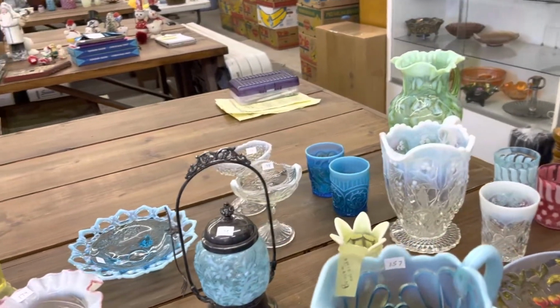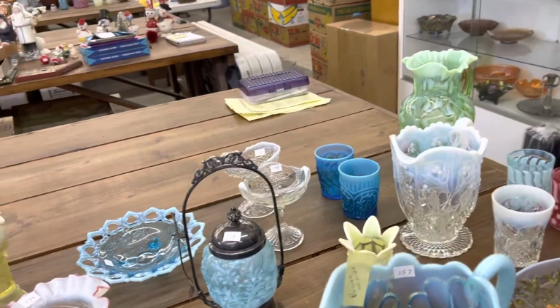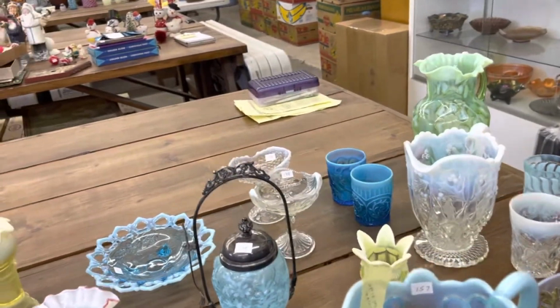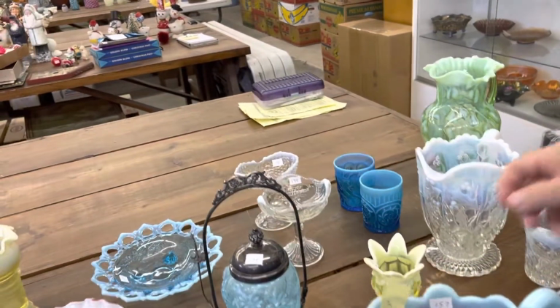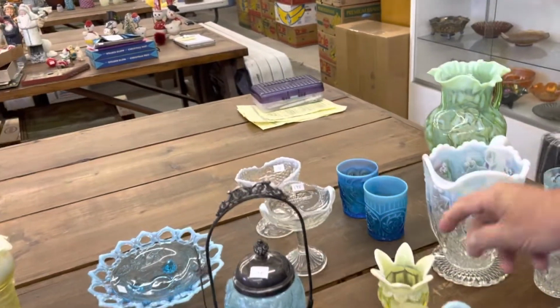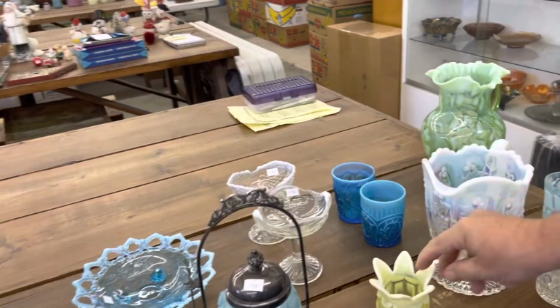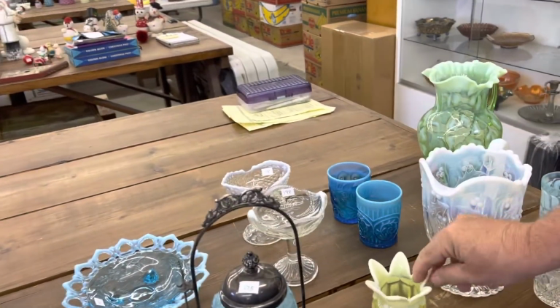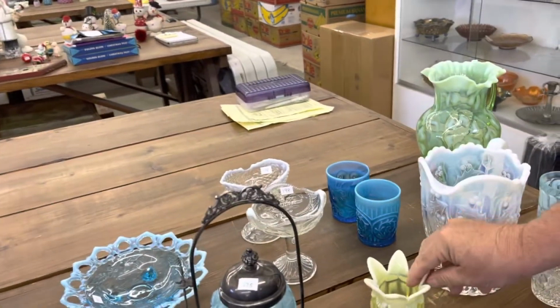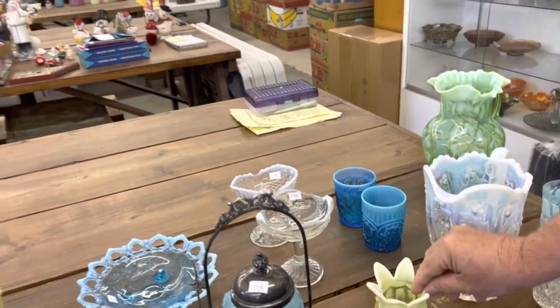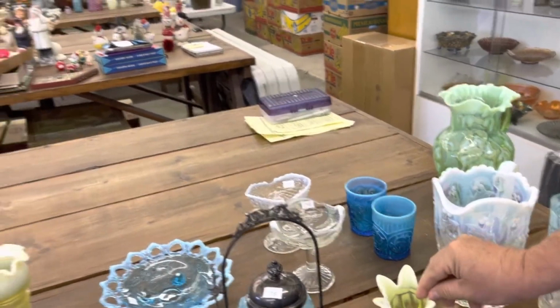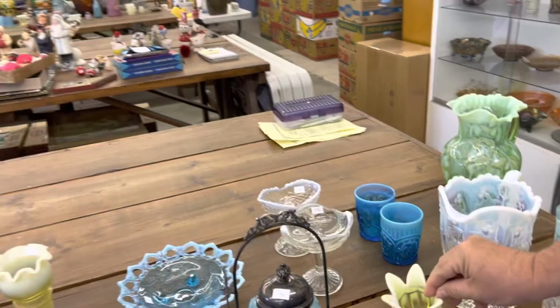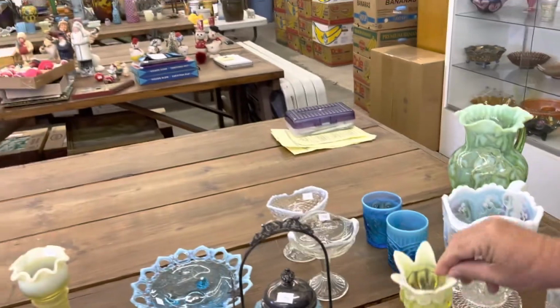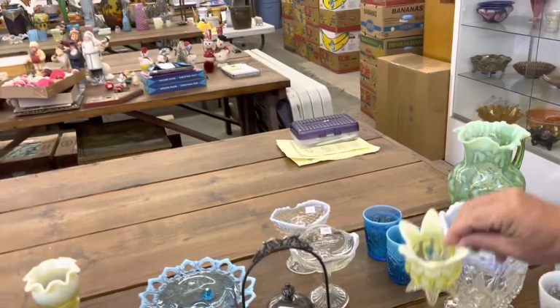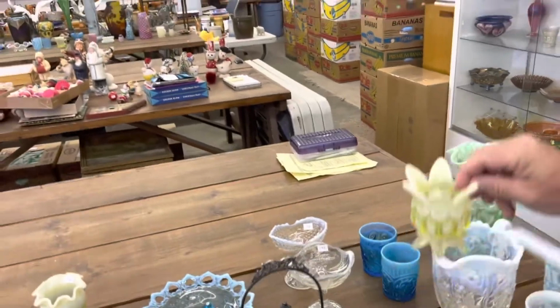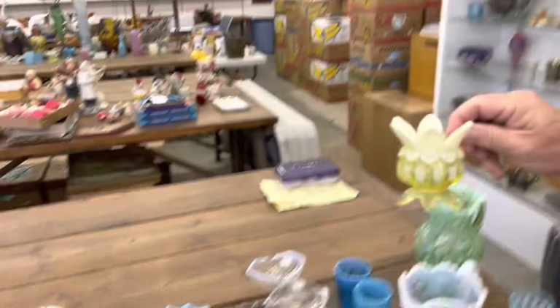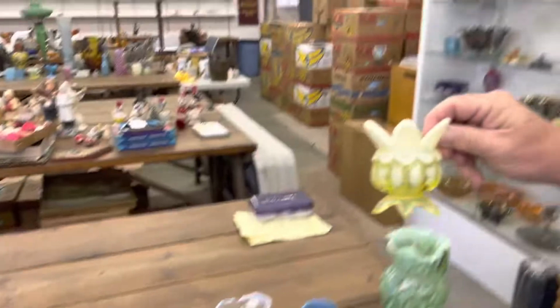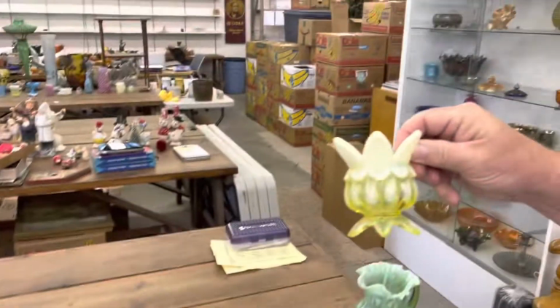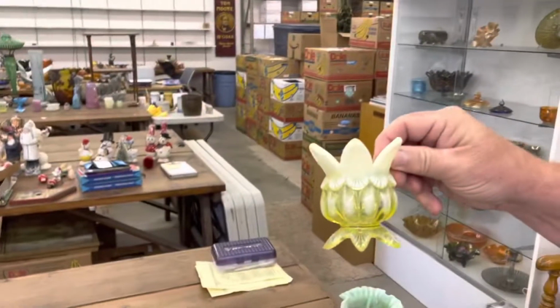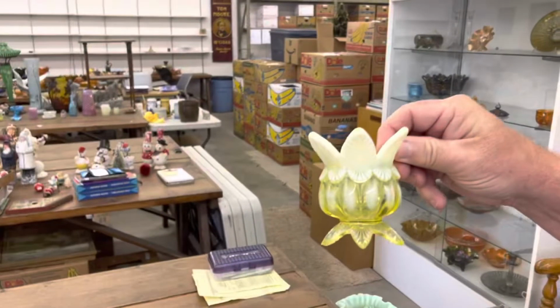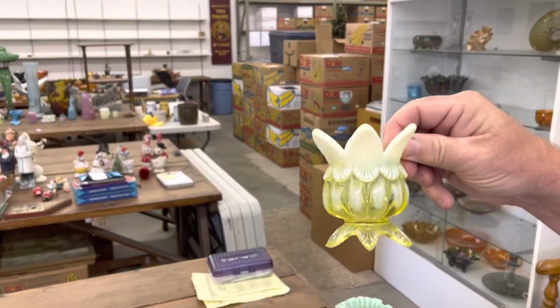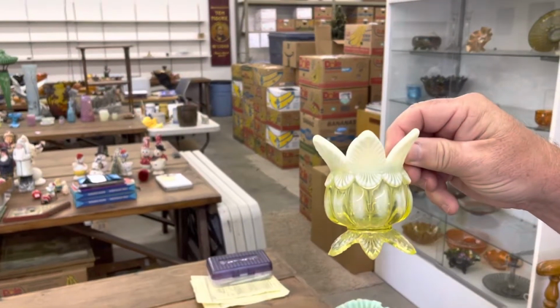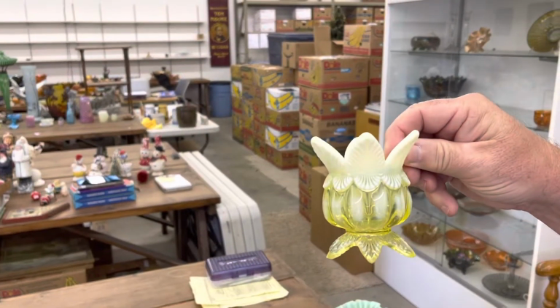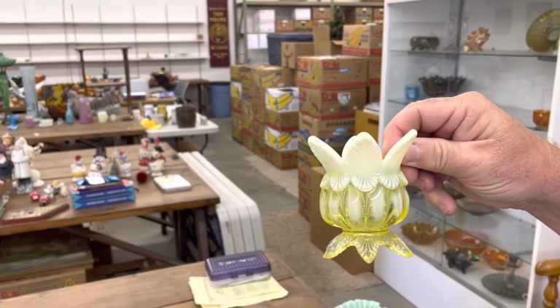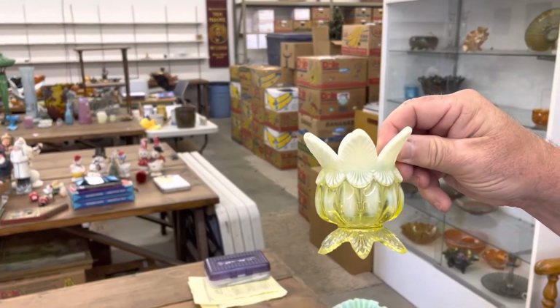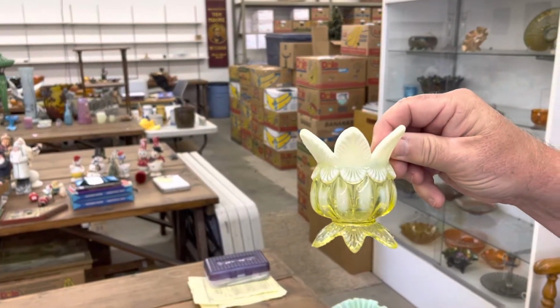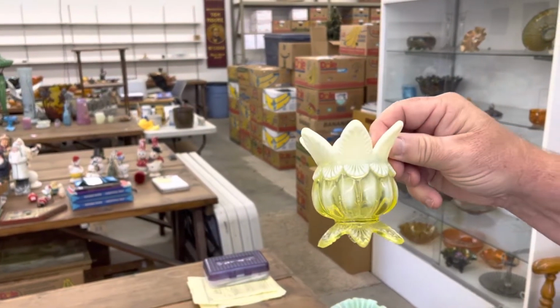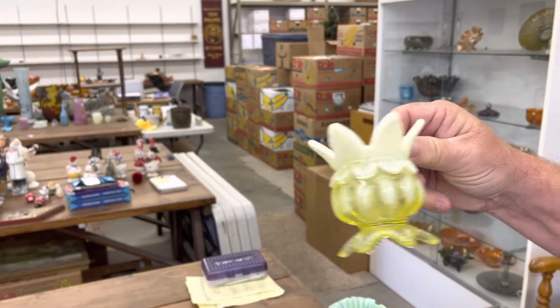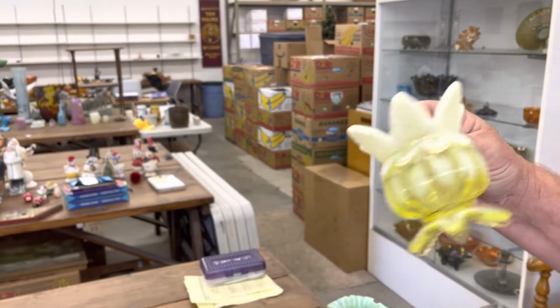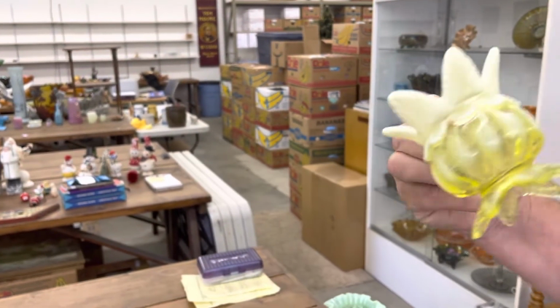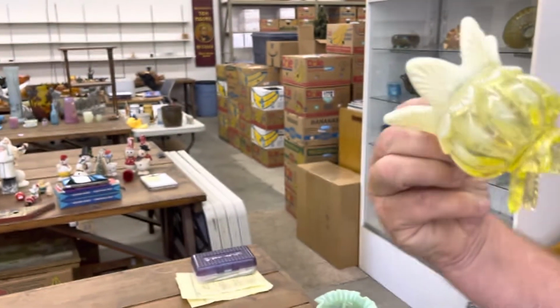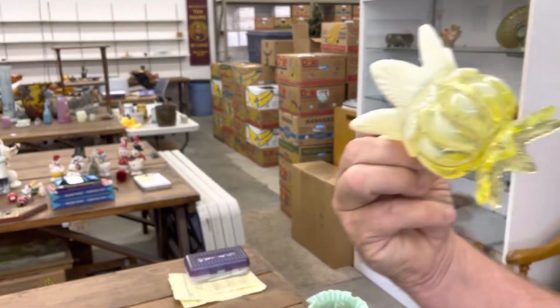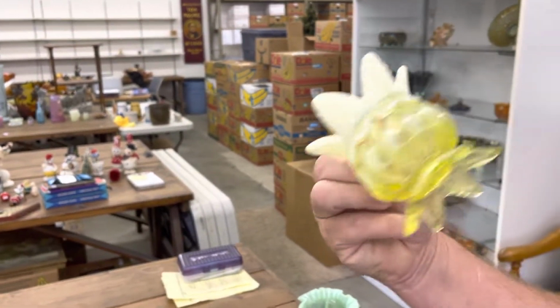Queen's Spill Vase, four inch, in Vaseline Opal.